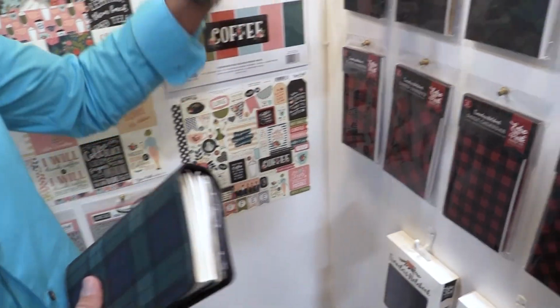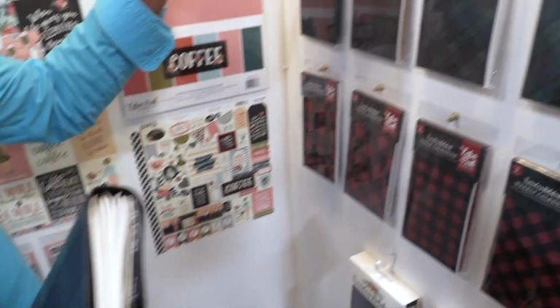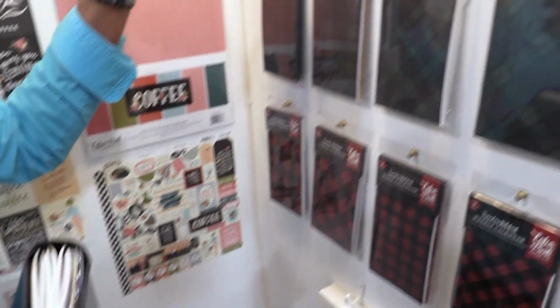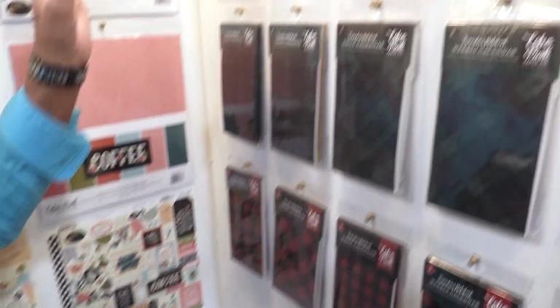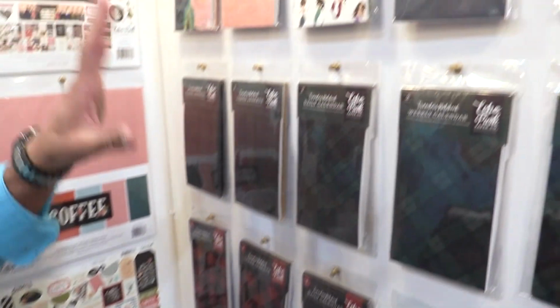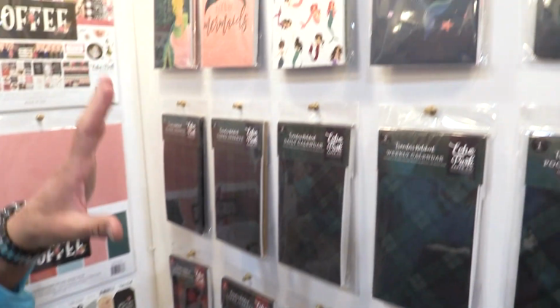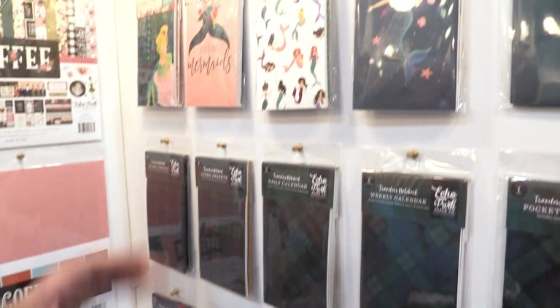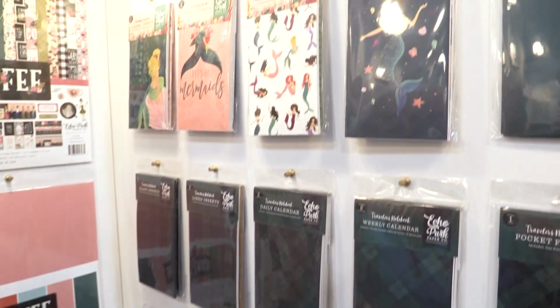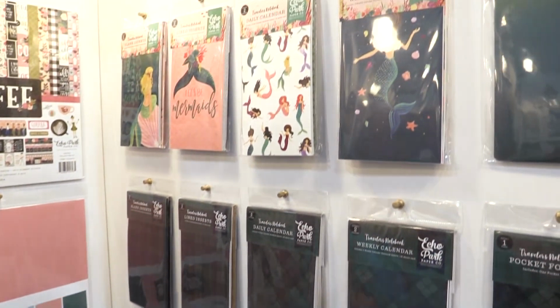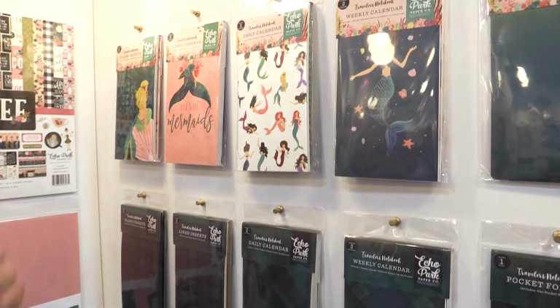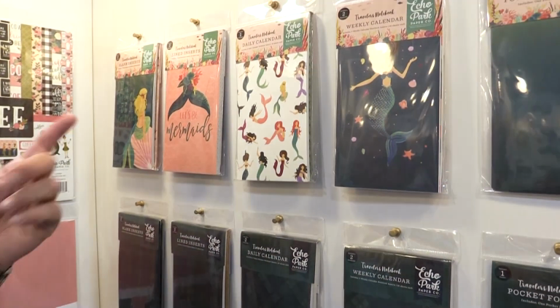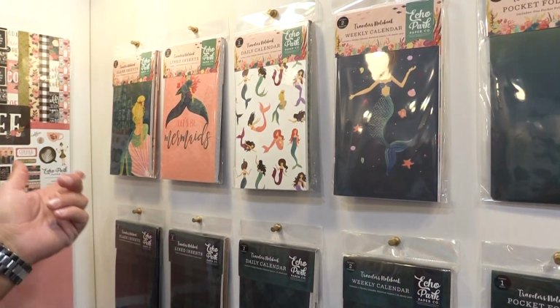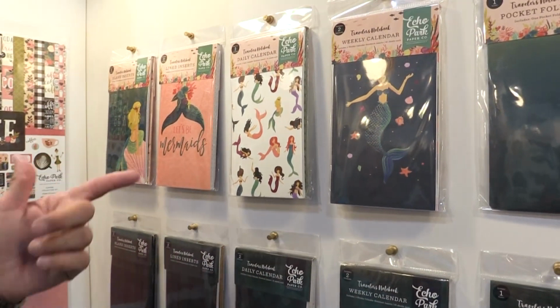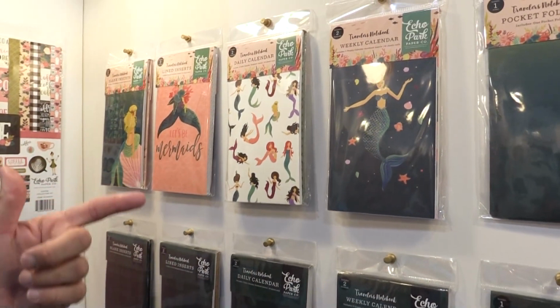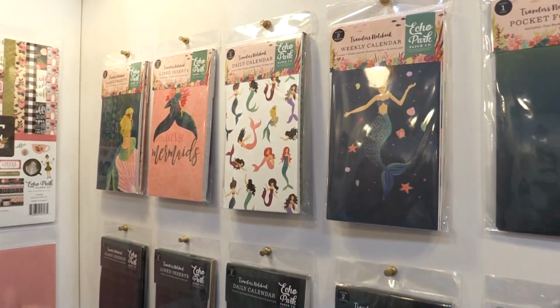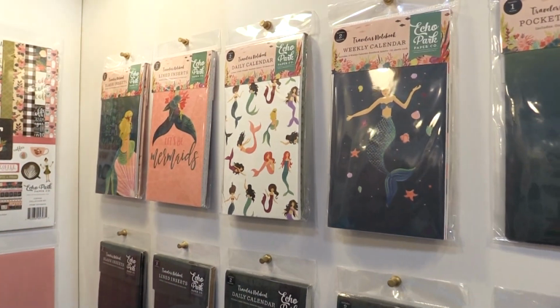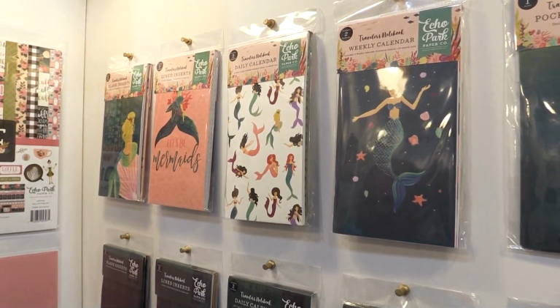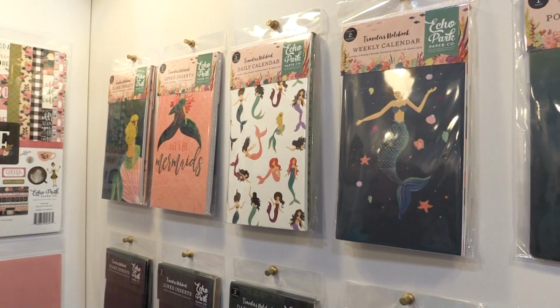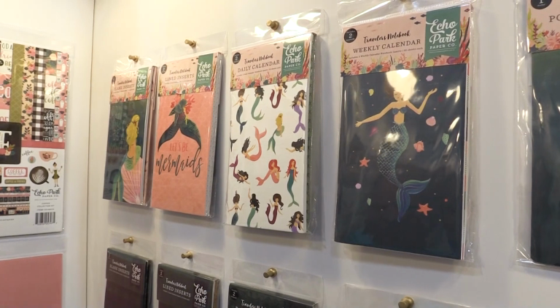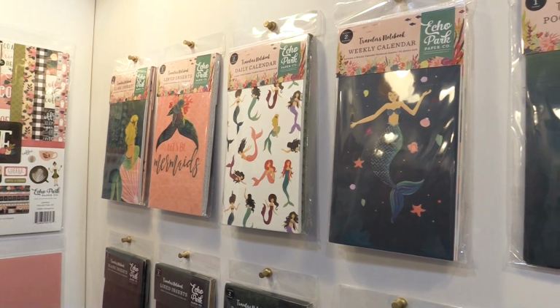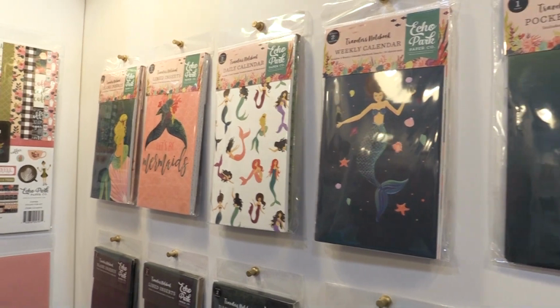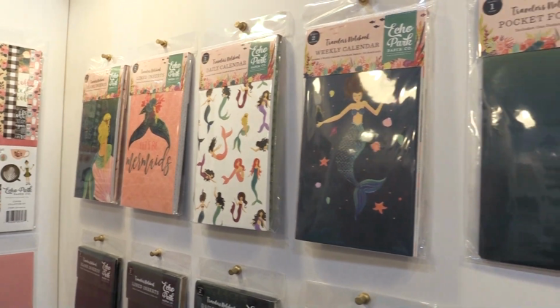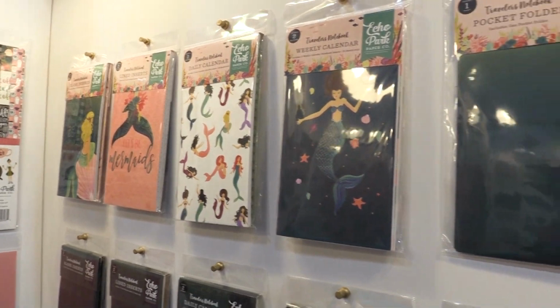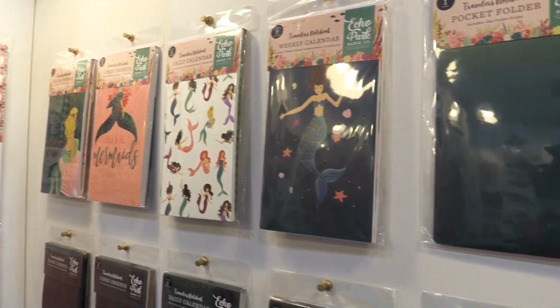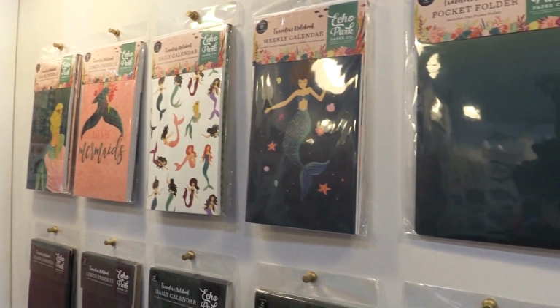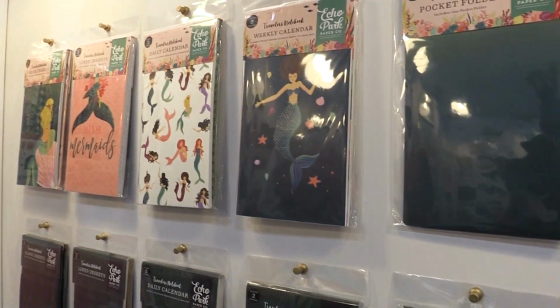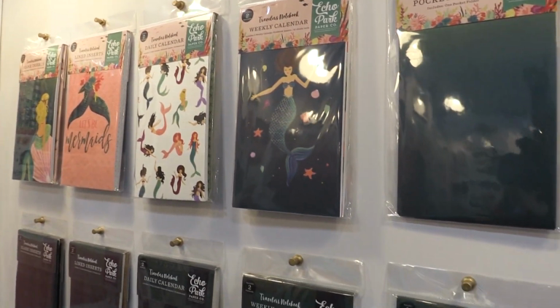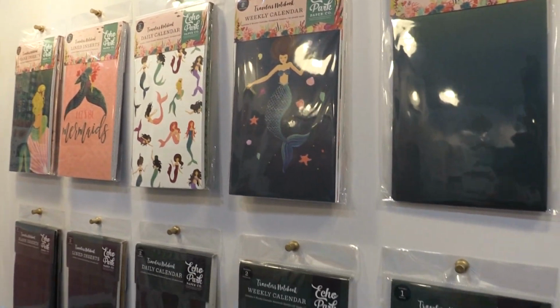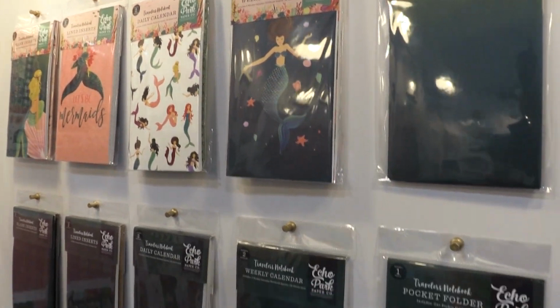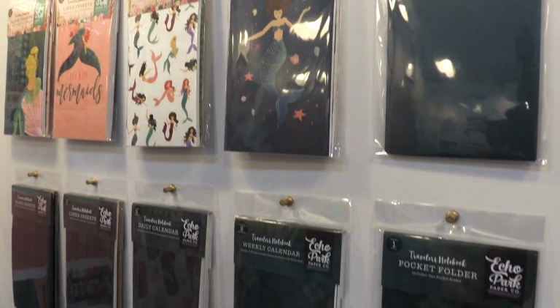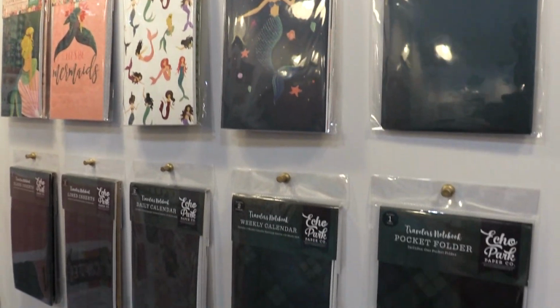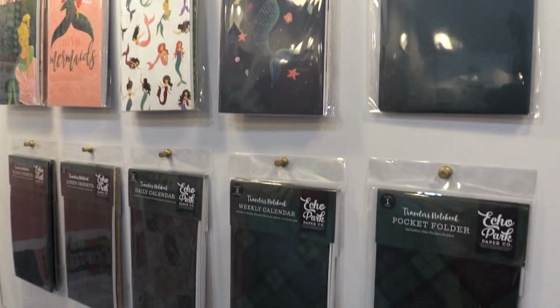And then we have new inserts. We have the mermaid inserts, the black watch inserts, and the buffalo plaid inserts.